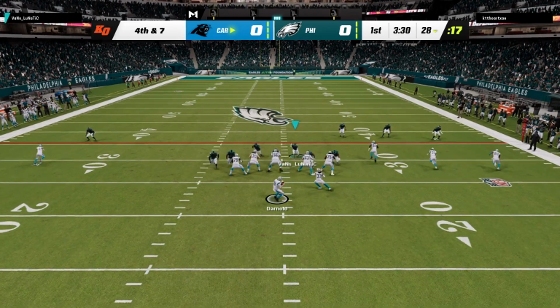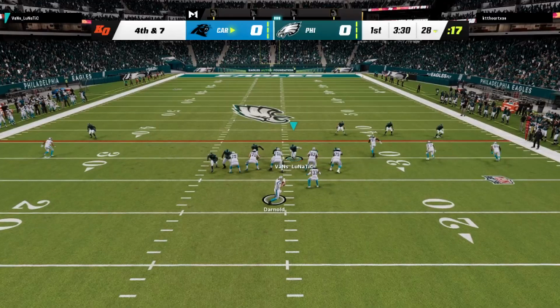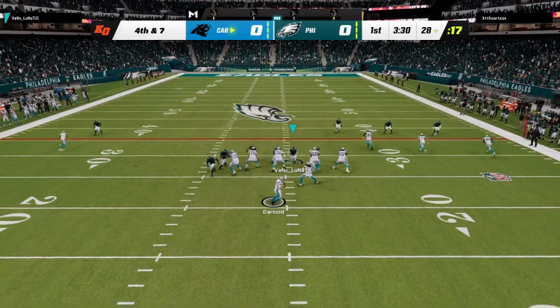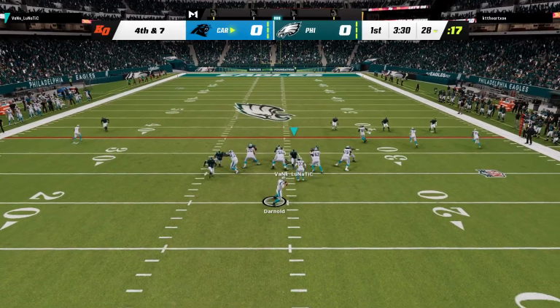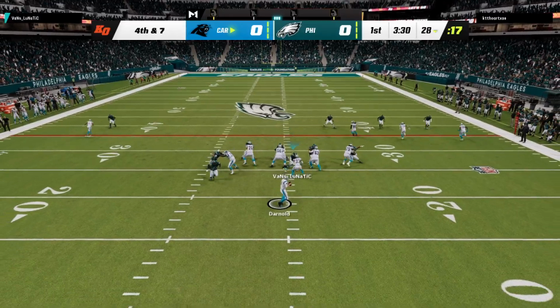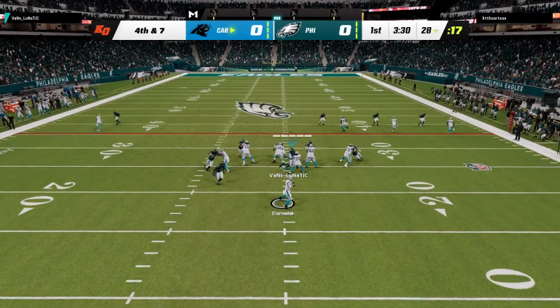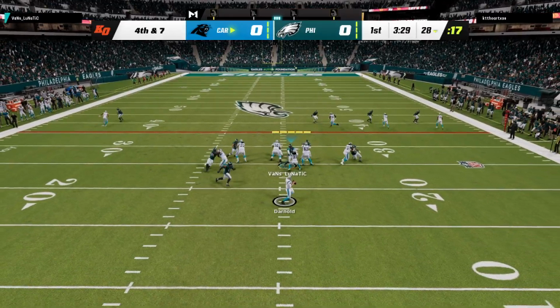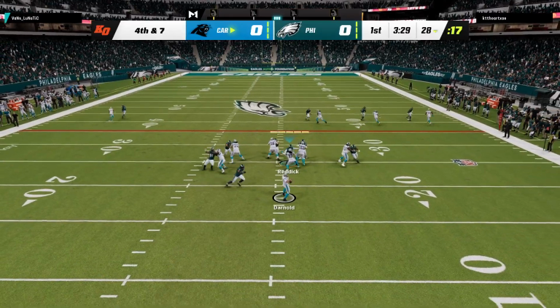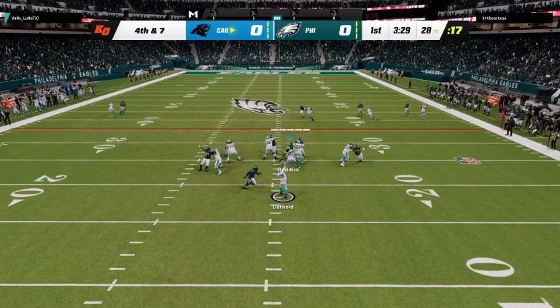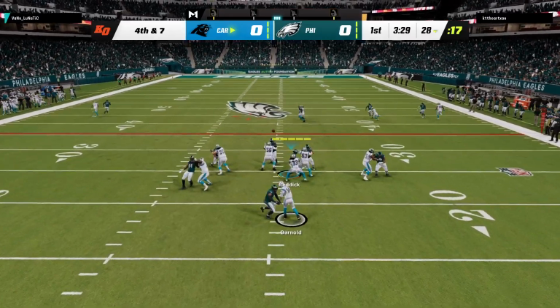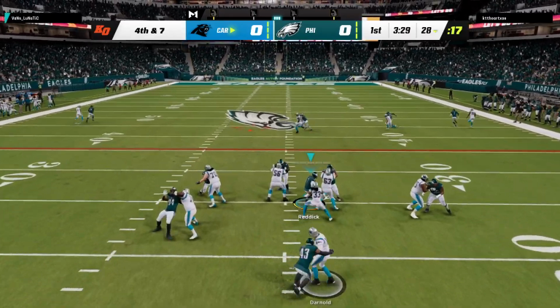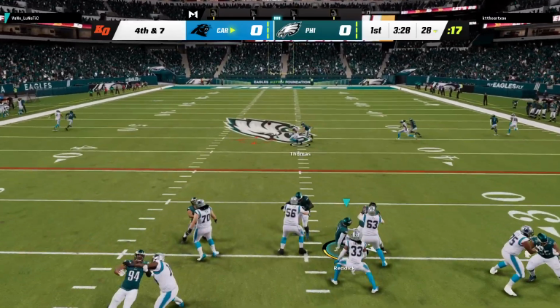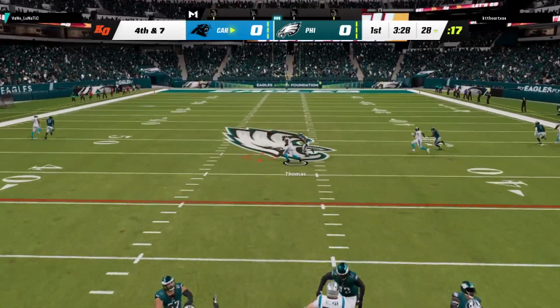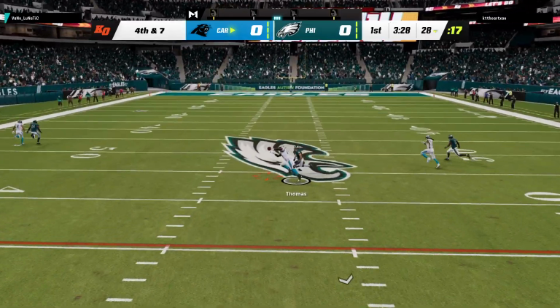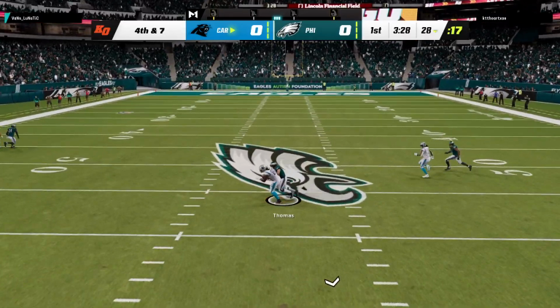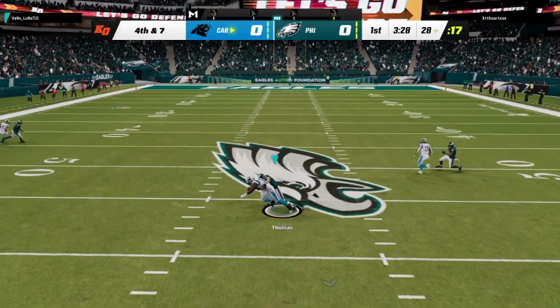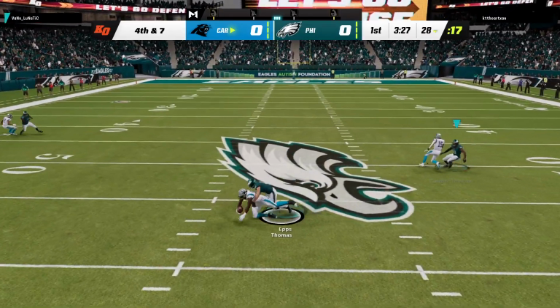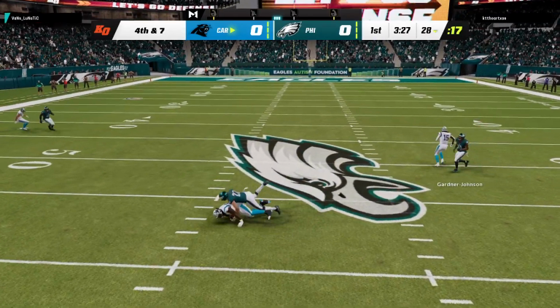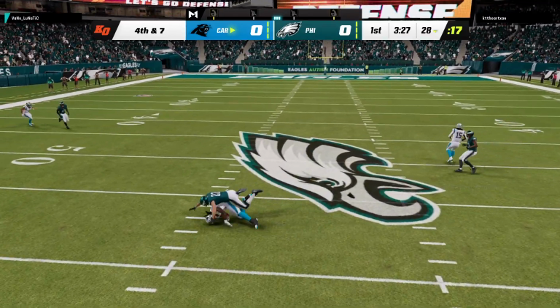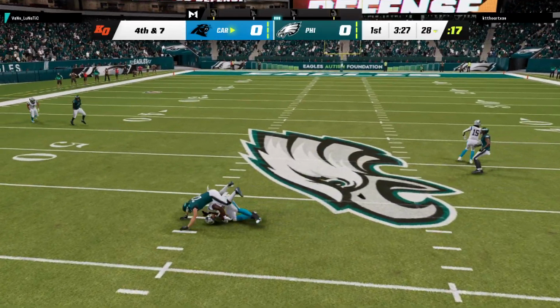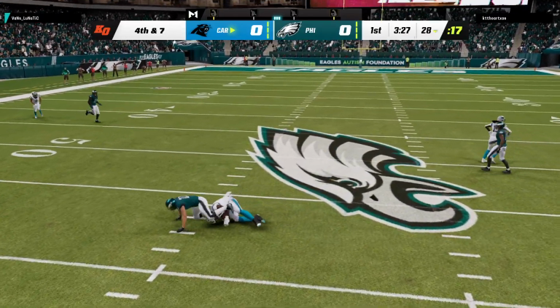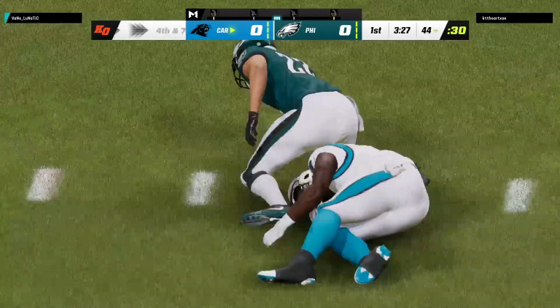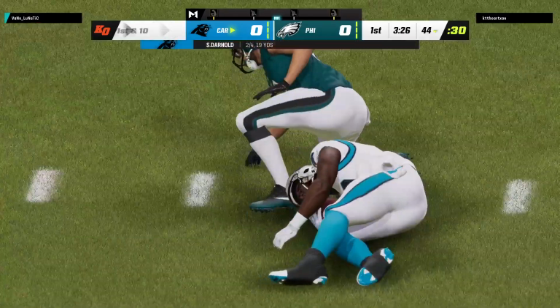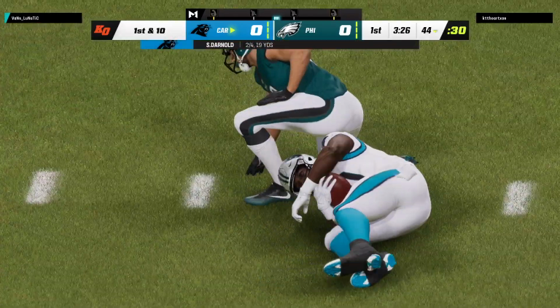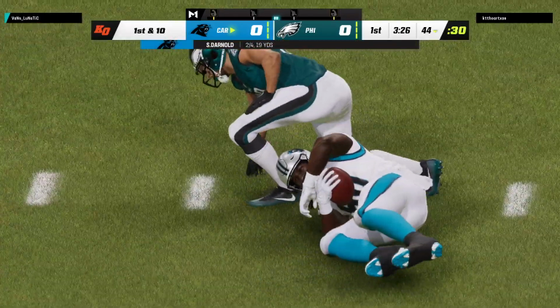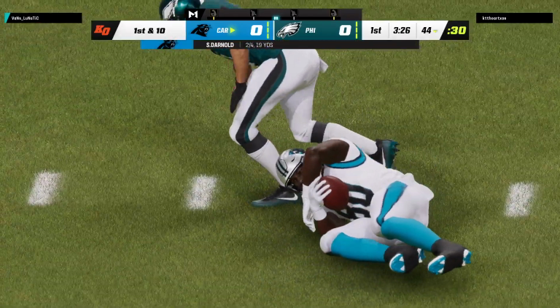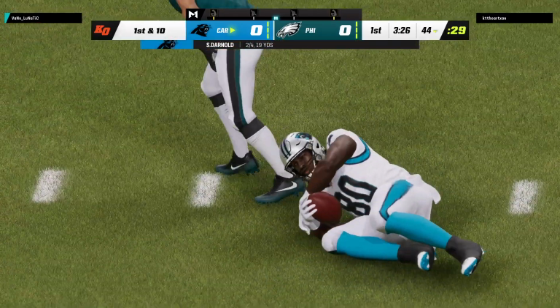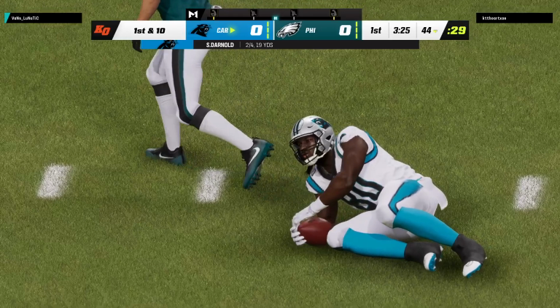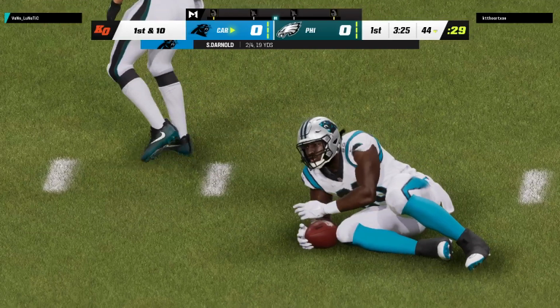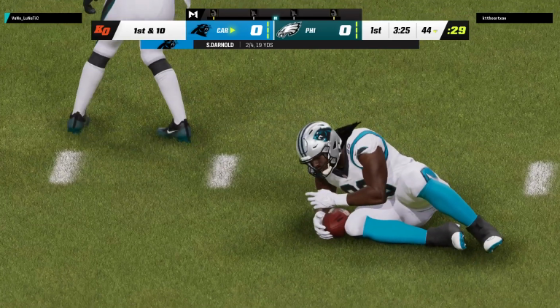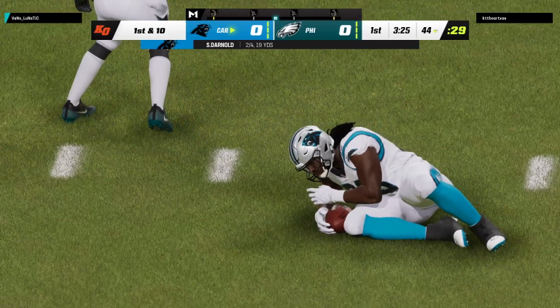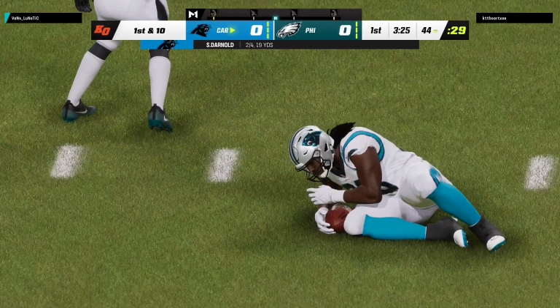On fourth down, Darnold. That will be caught by his tight end, Ian Thomas.